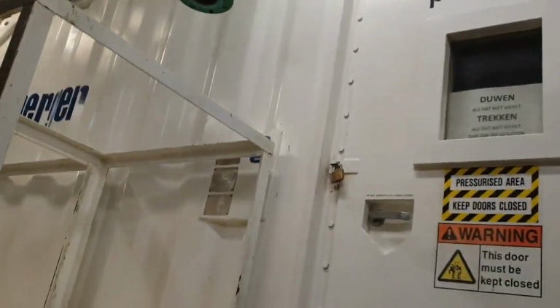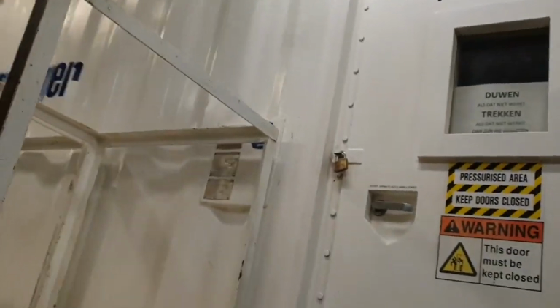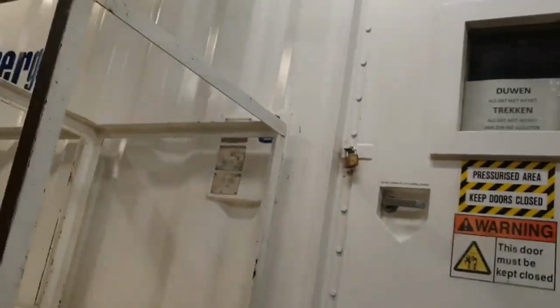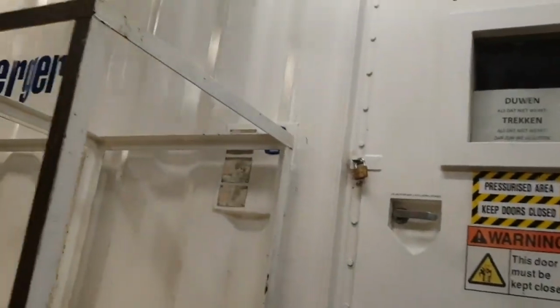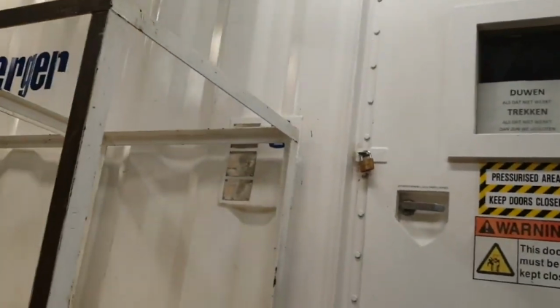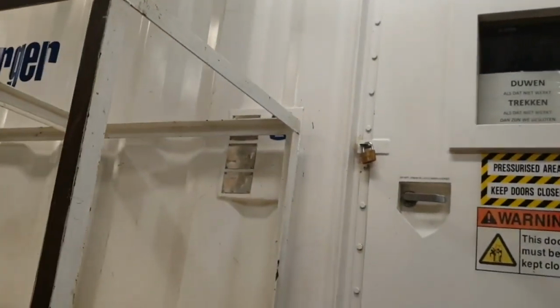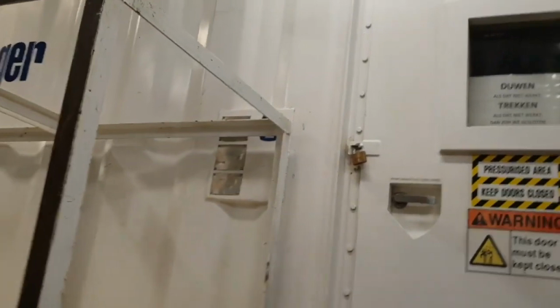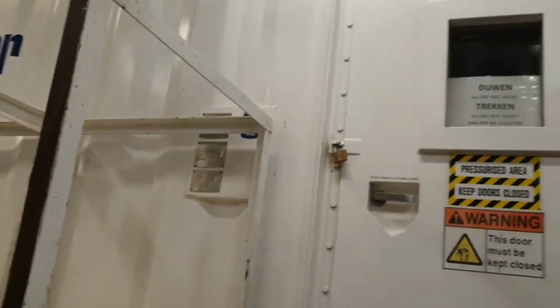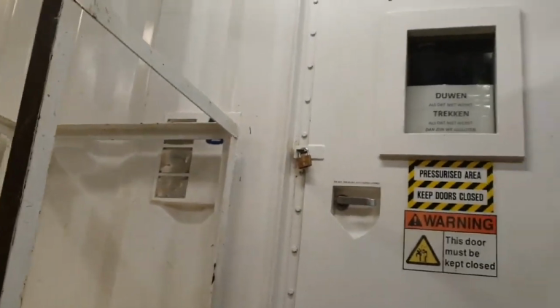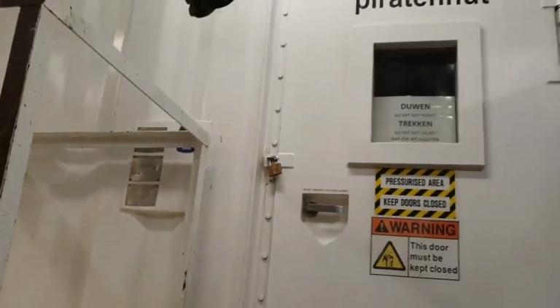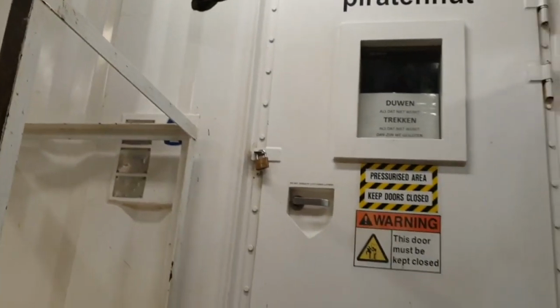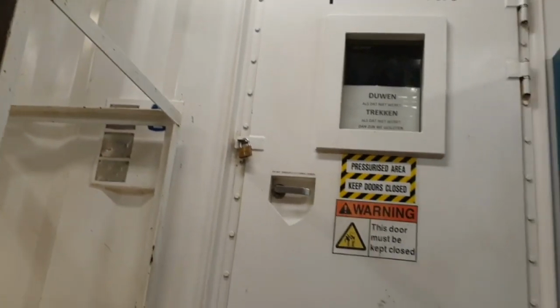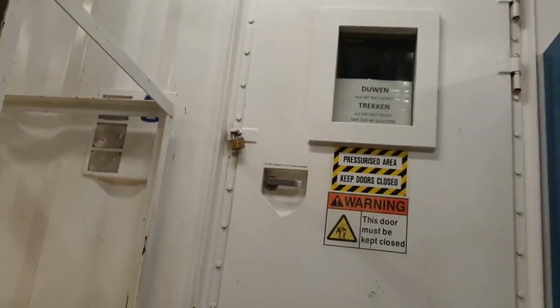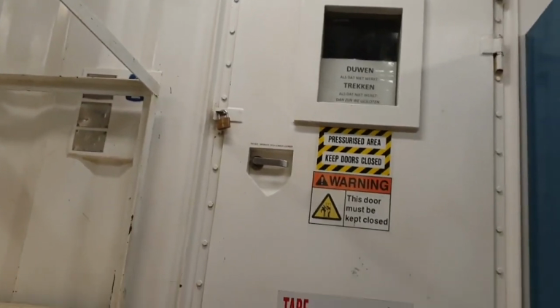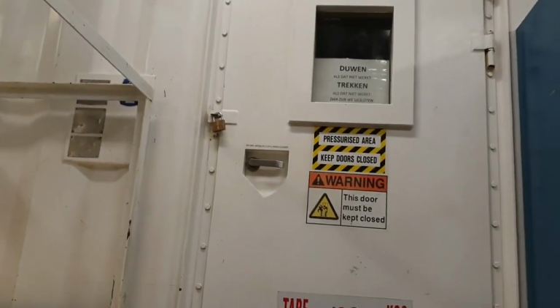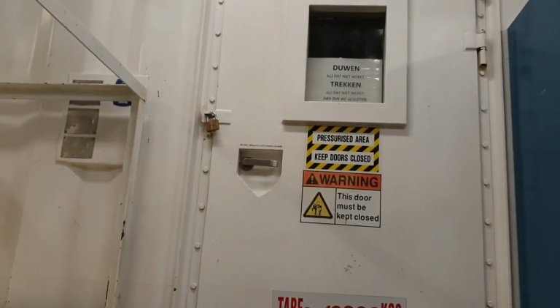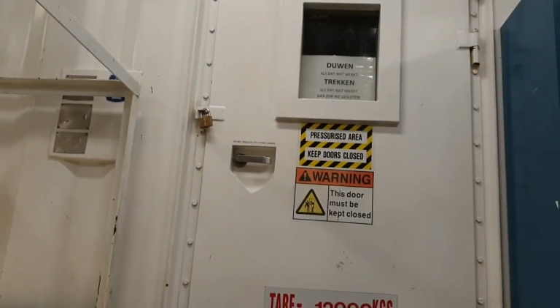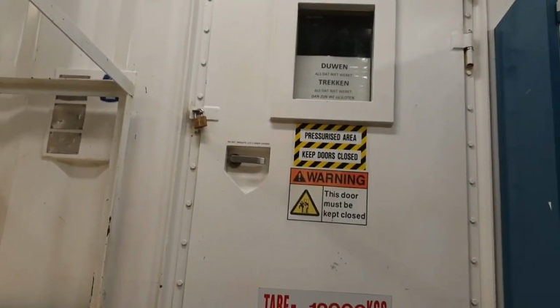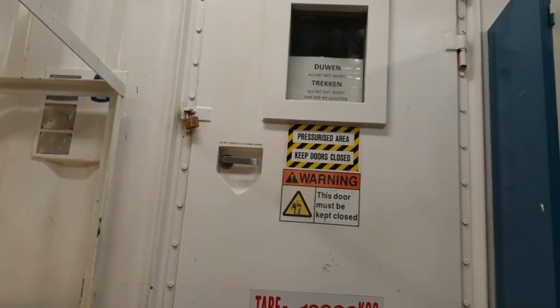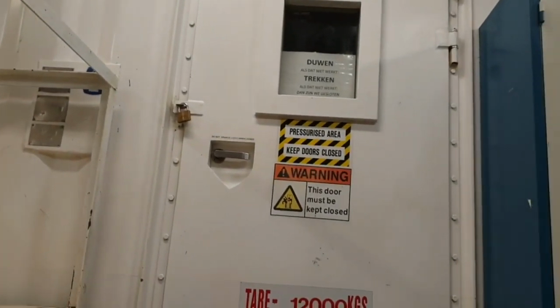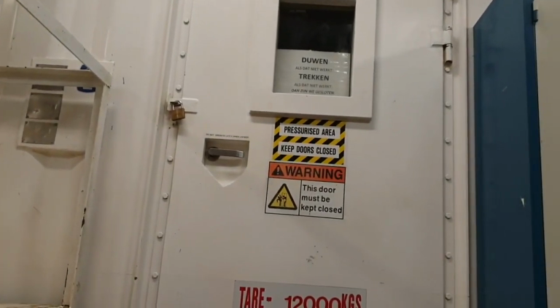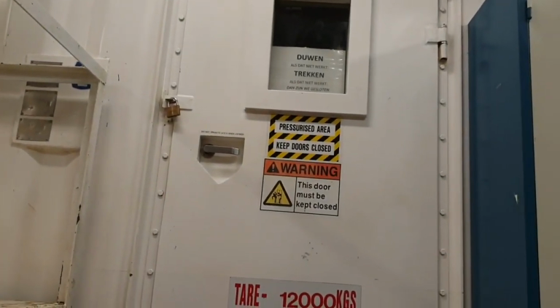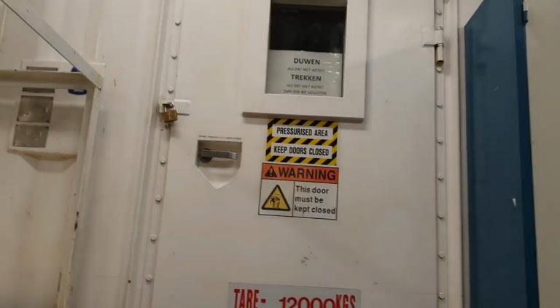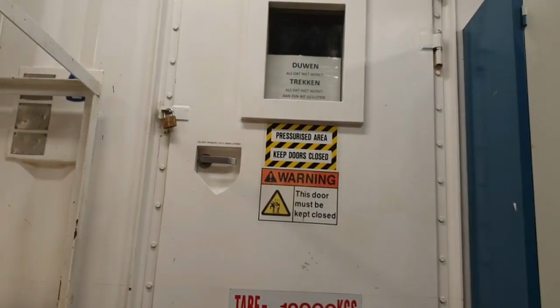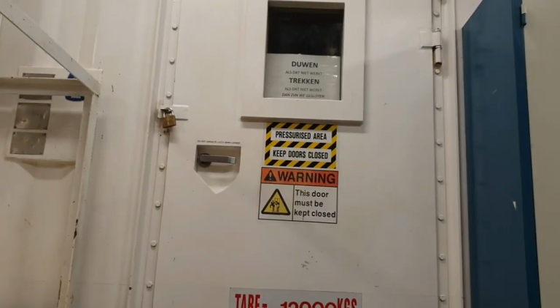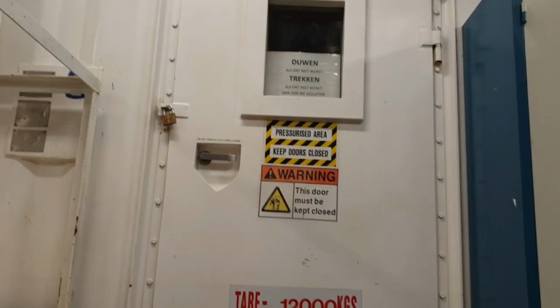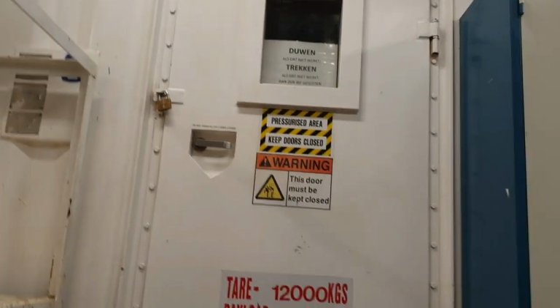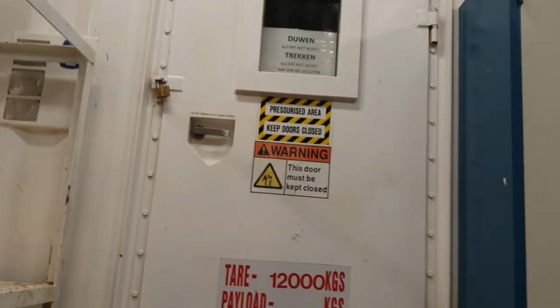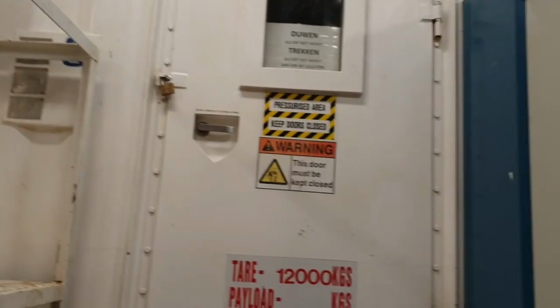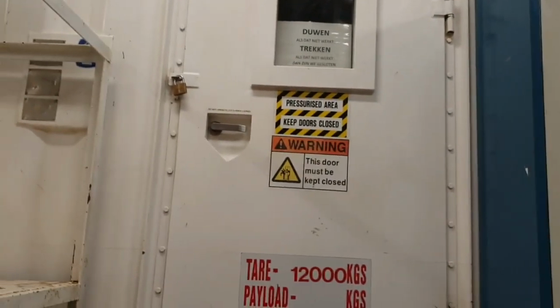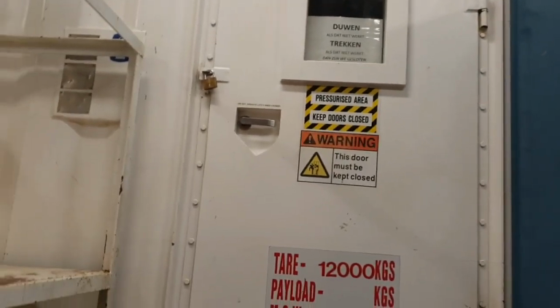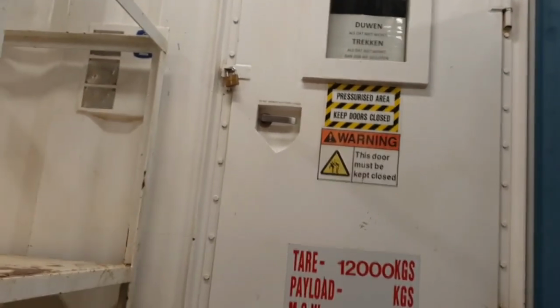This is where the cementer runs his unit from — got little computers in there and a joystick.